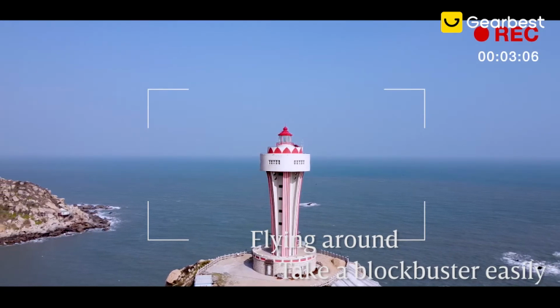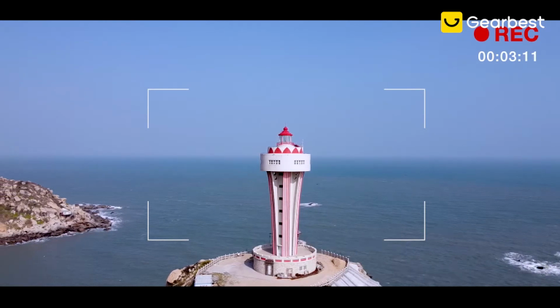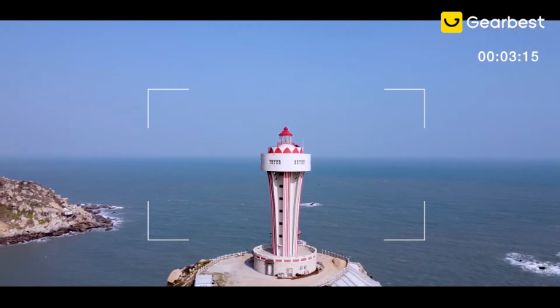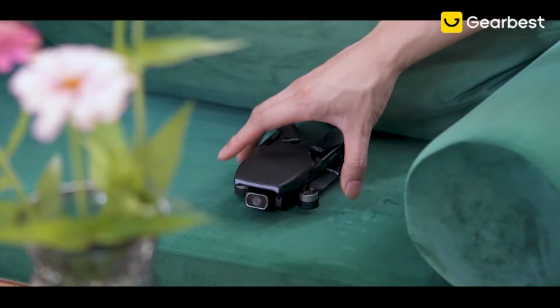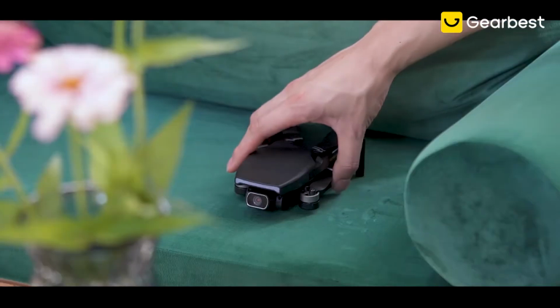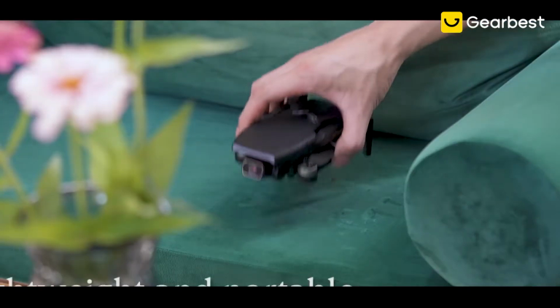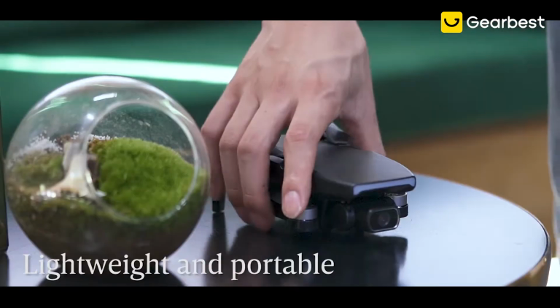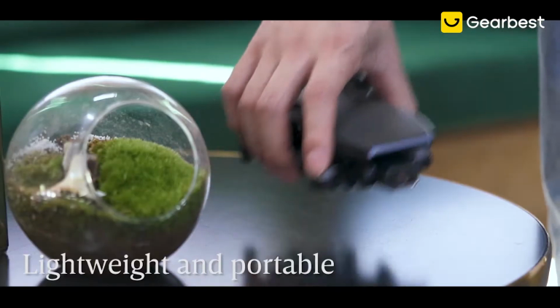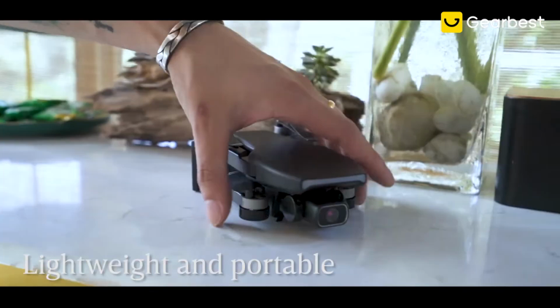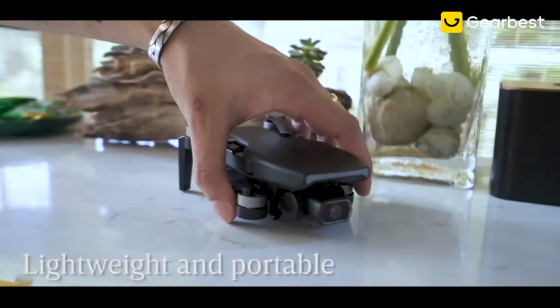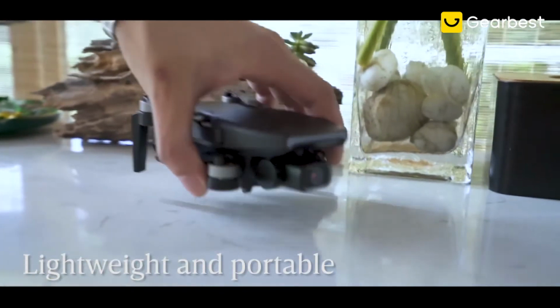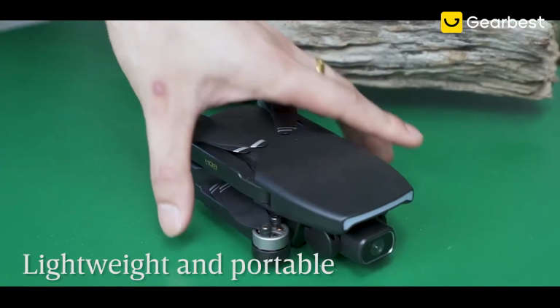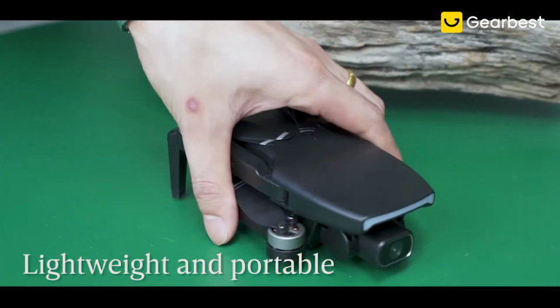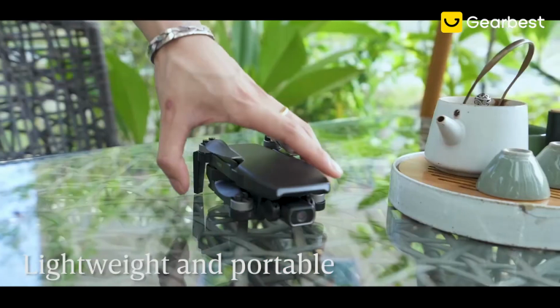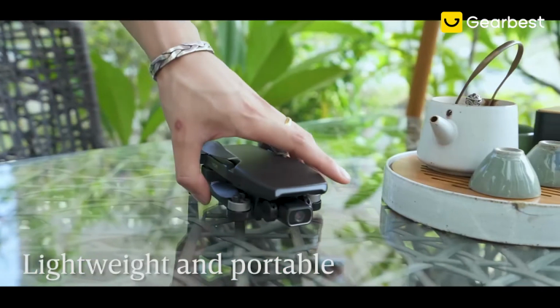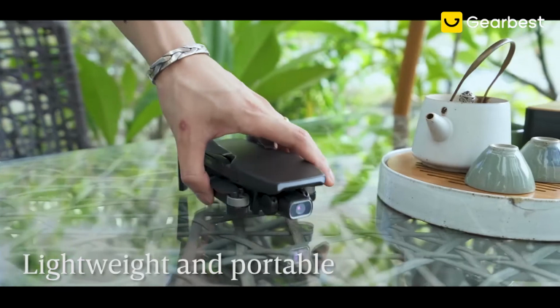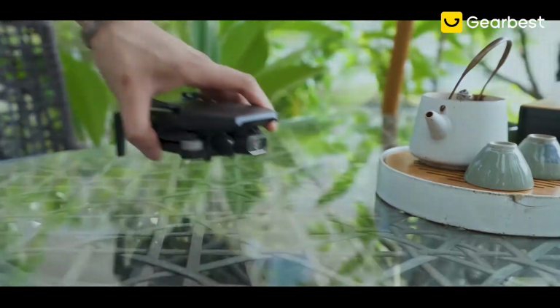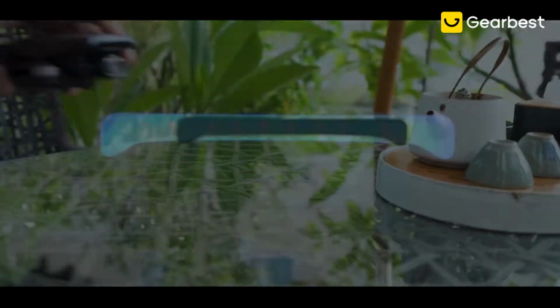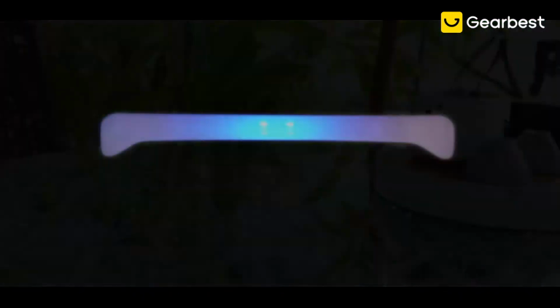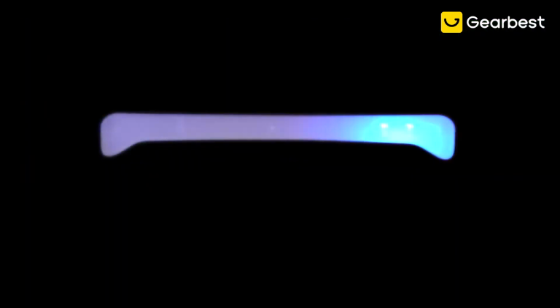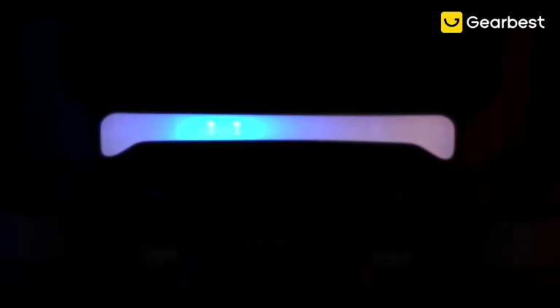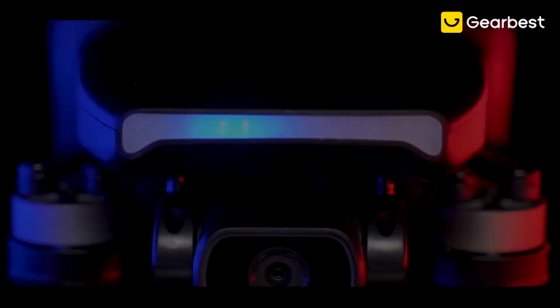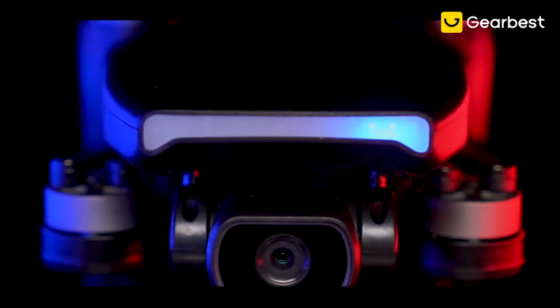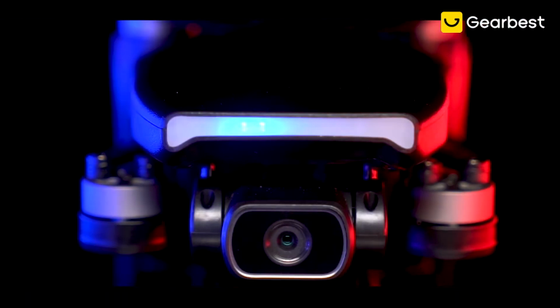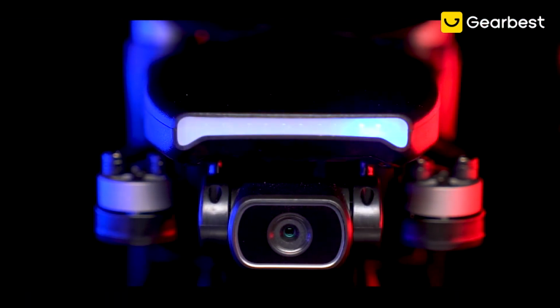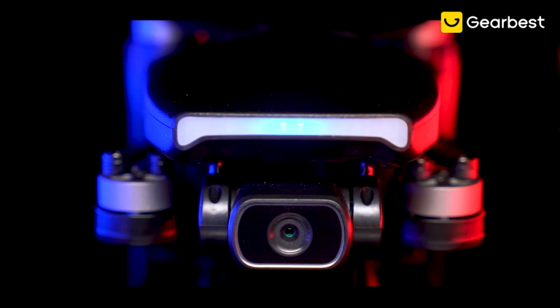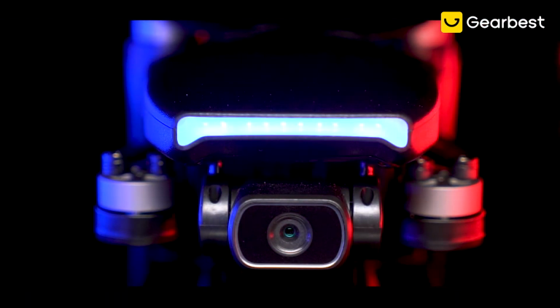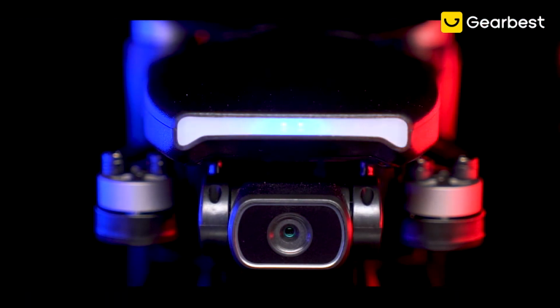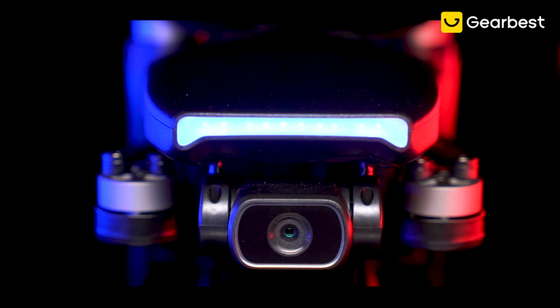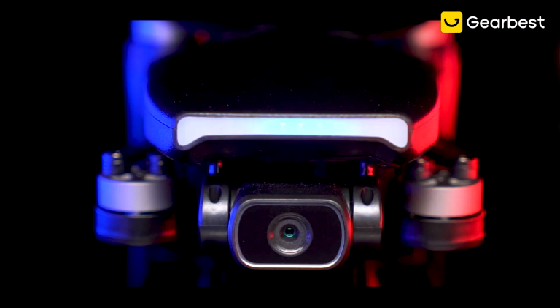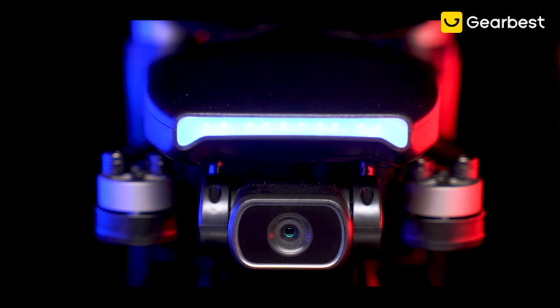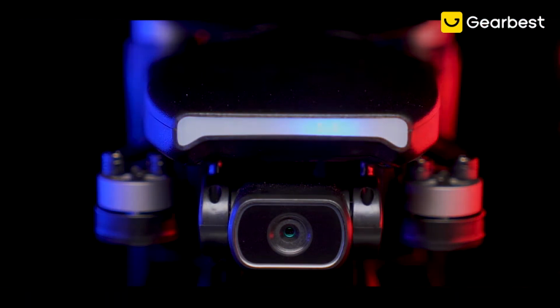Flying around and feel a different experience — Shadow S3, all in one picture.